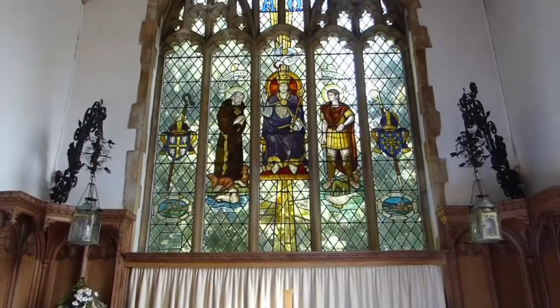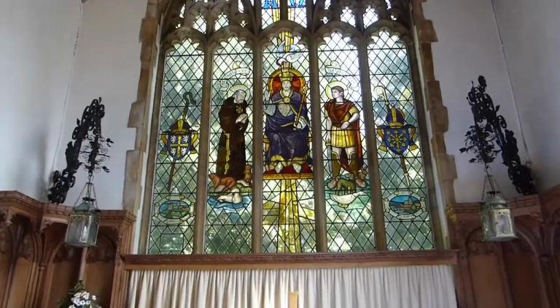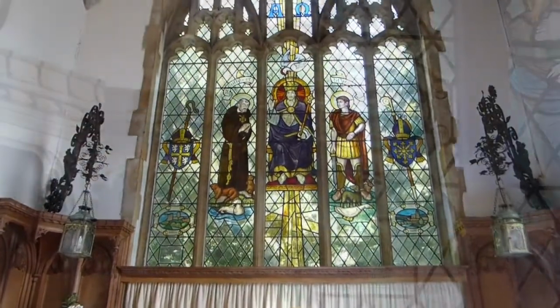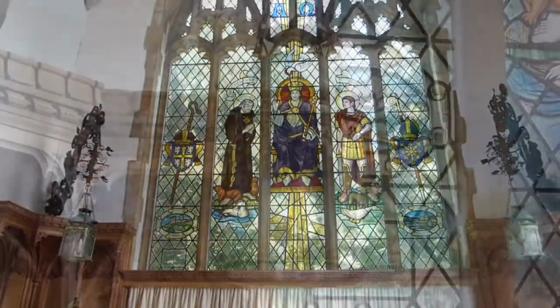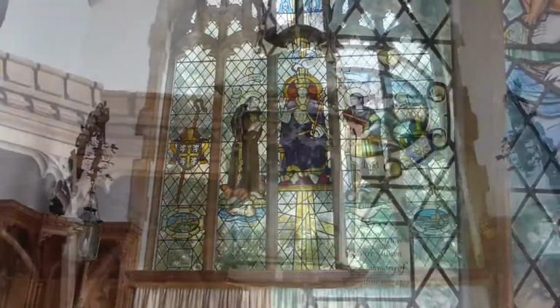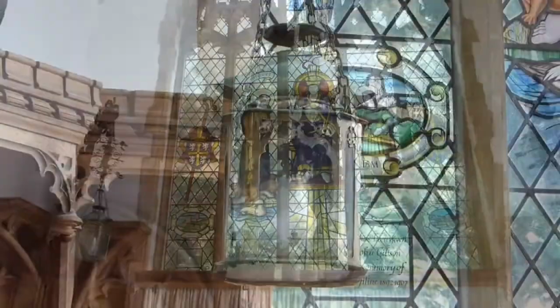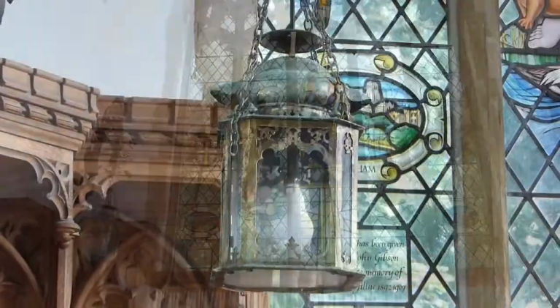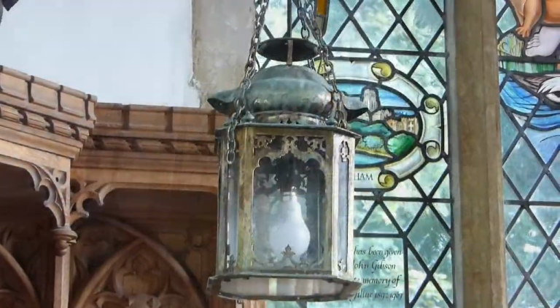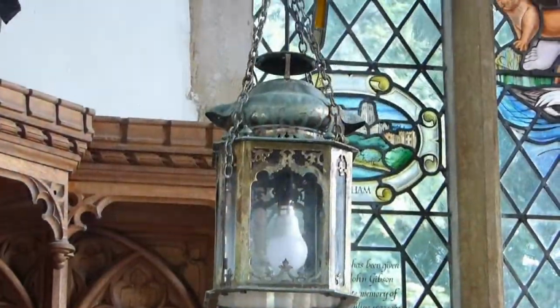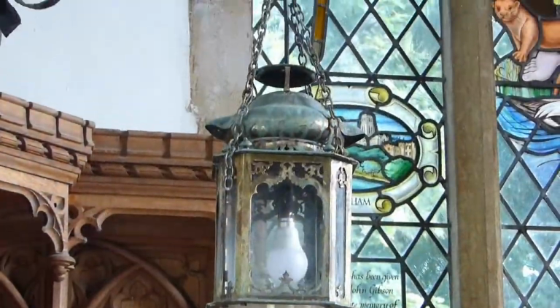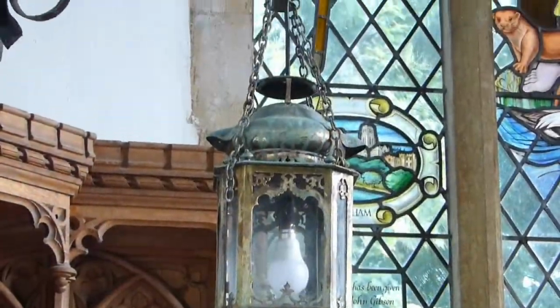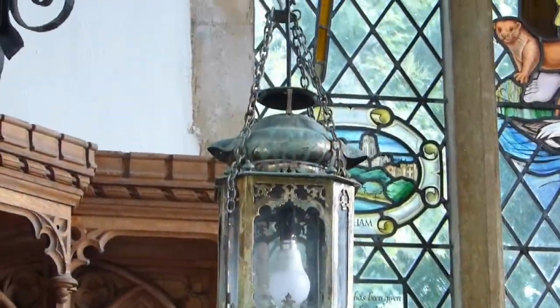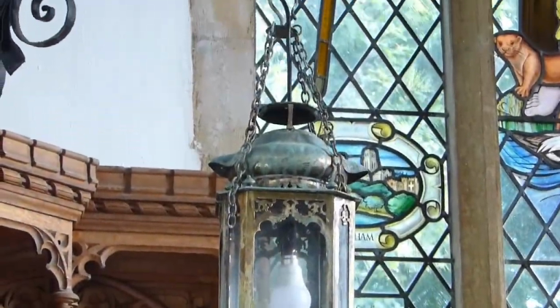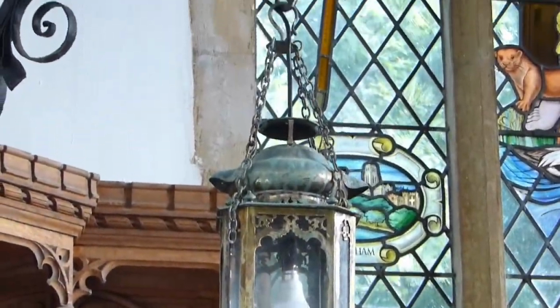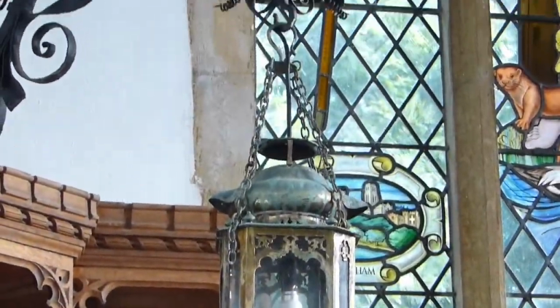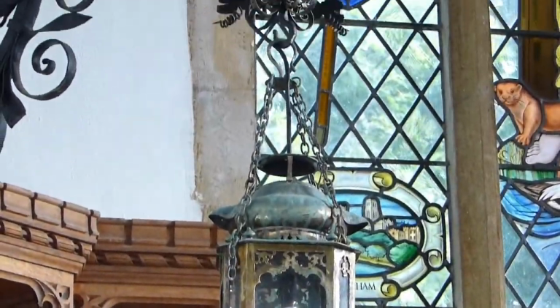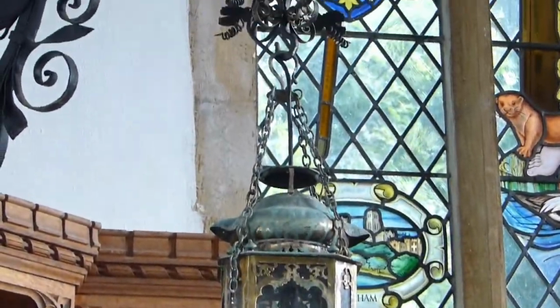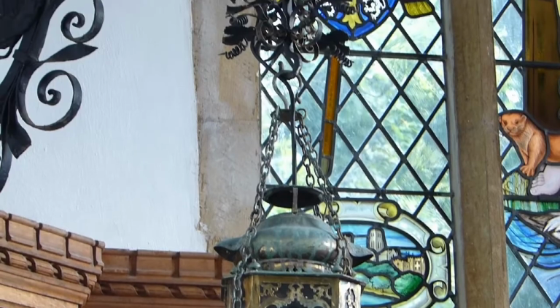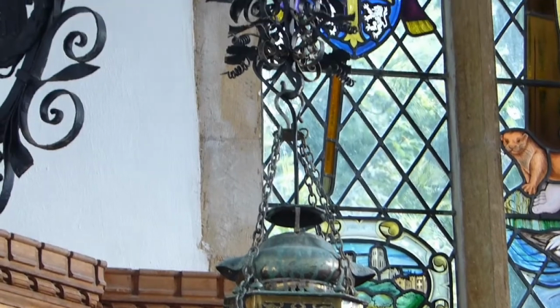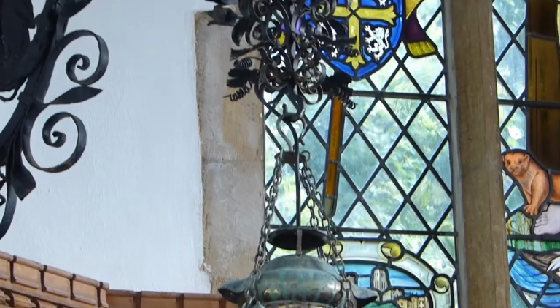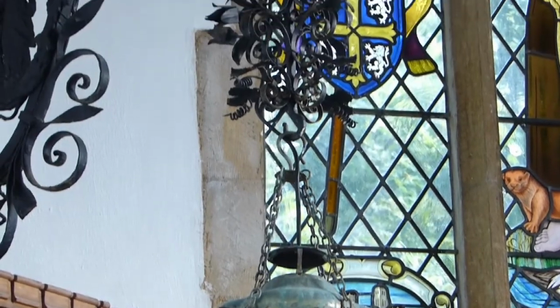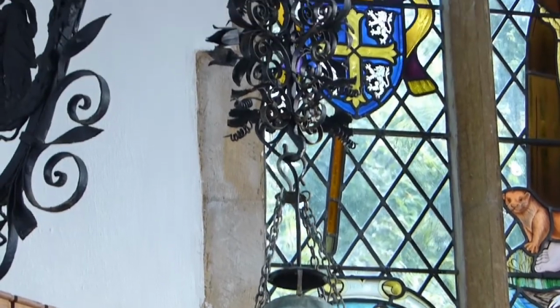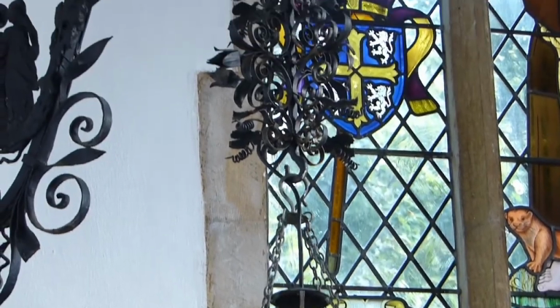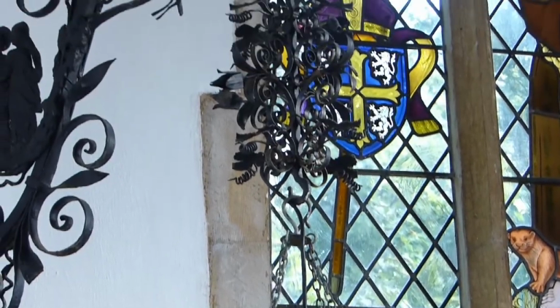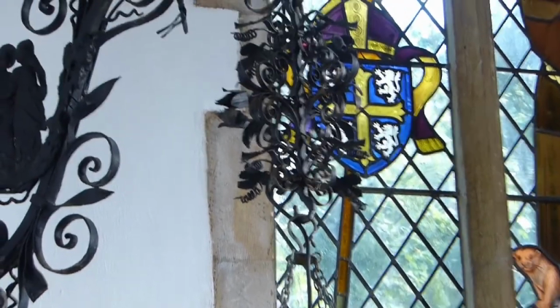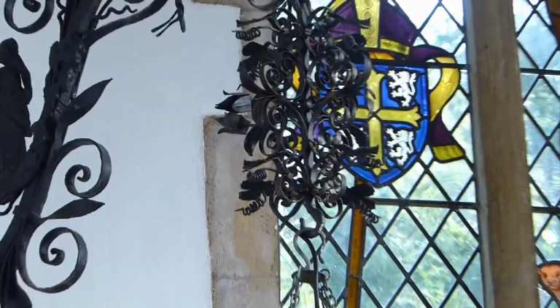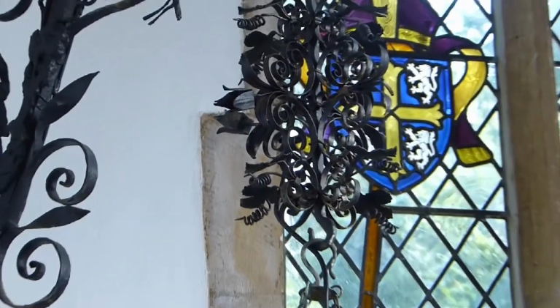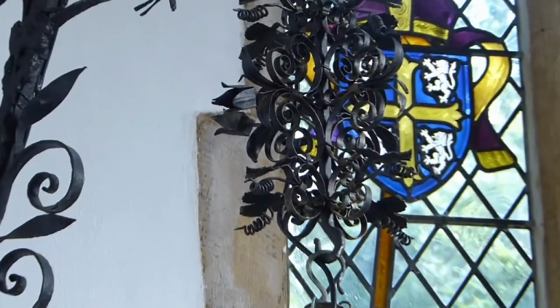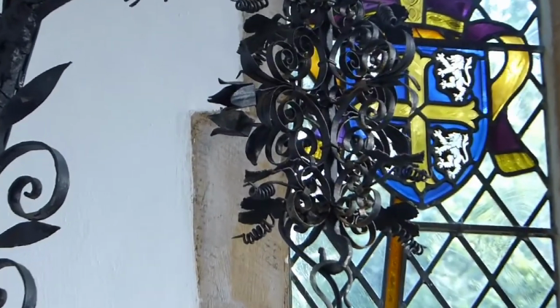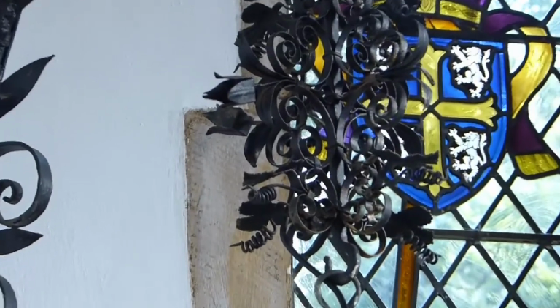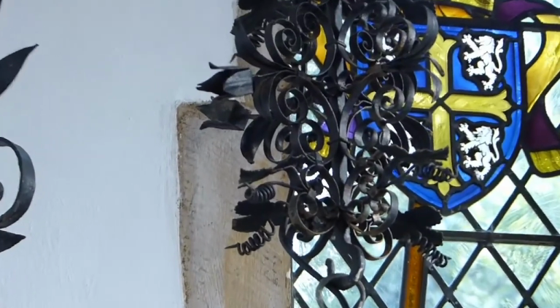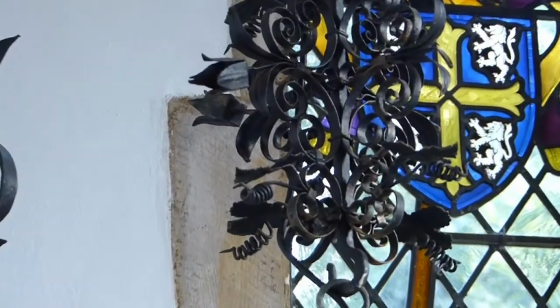The chancel also has some fantastic ironwork which I believe was donated by Lady Battersea, who was one of the Rothschilds.